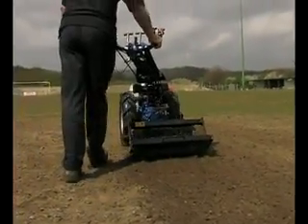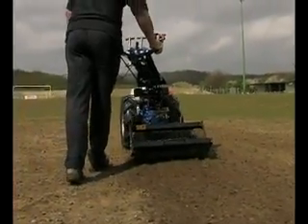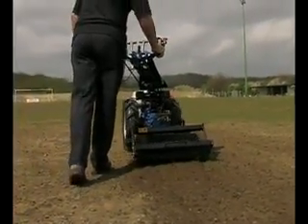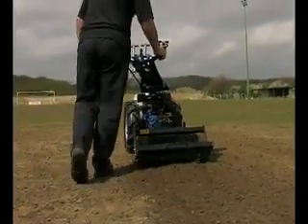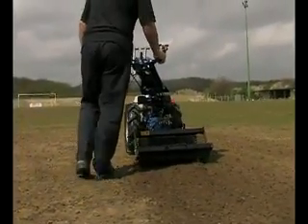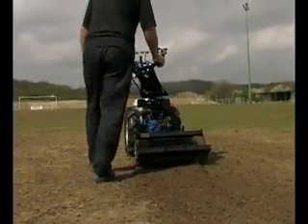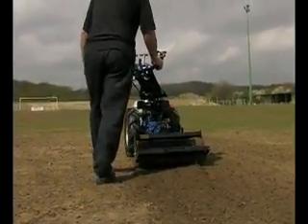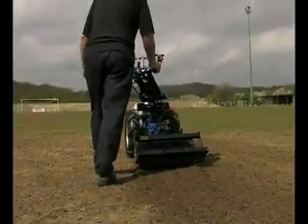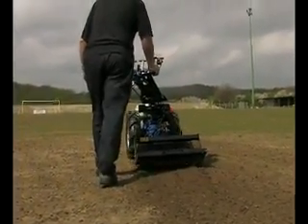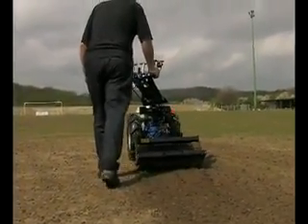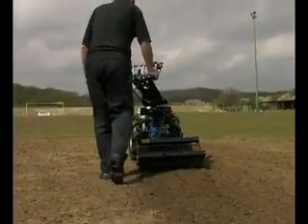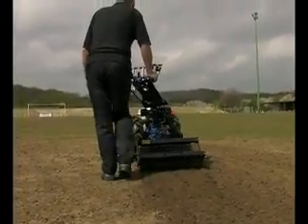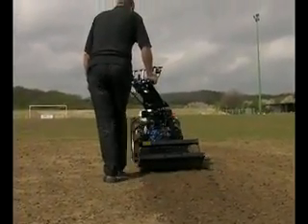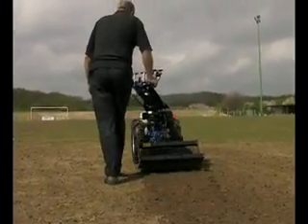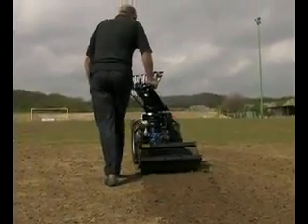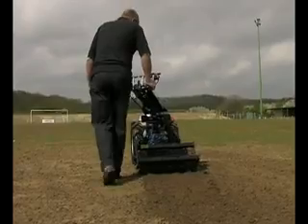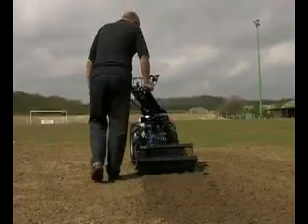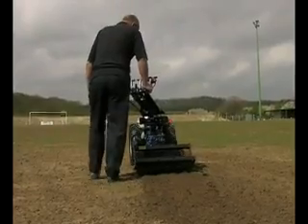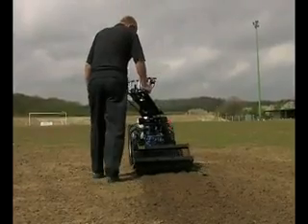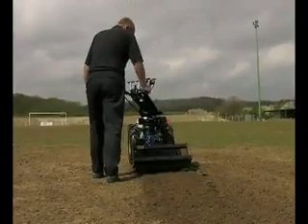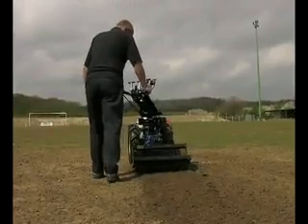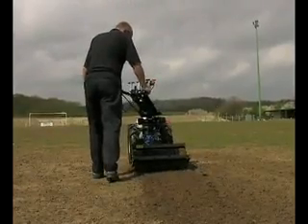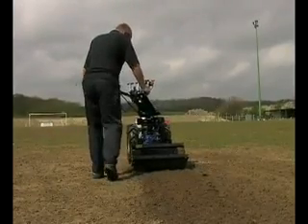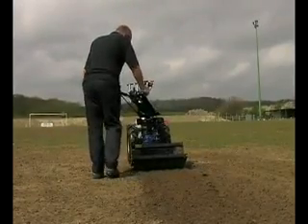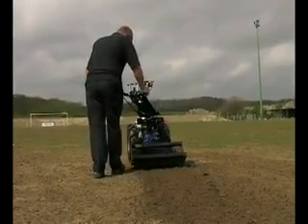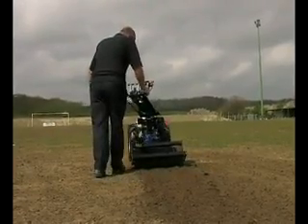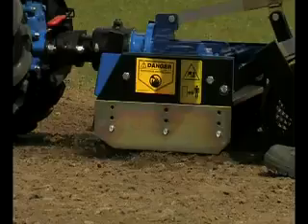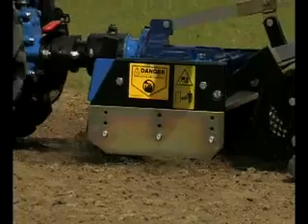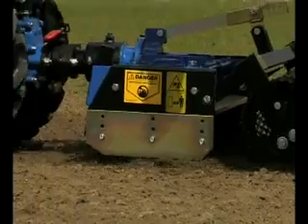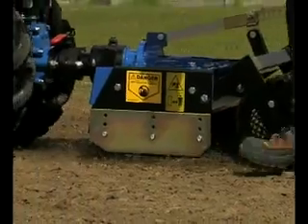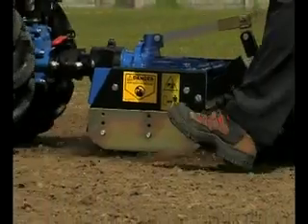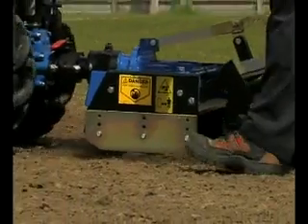The Power Harrow can be fitted to several machines within our range and is available in a choice of different working widths.